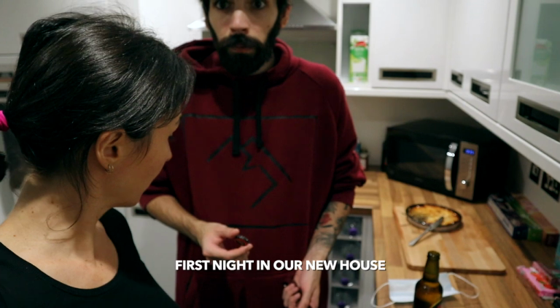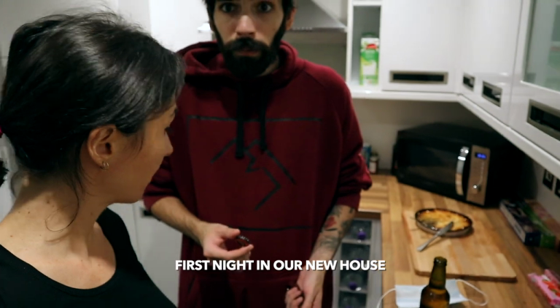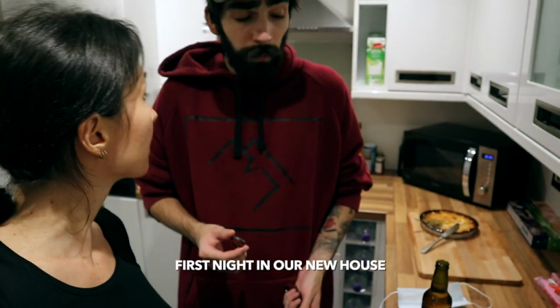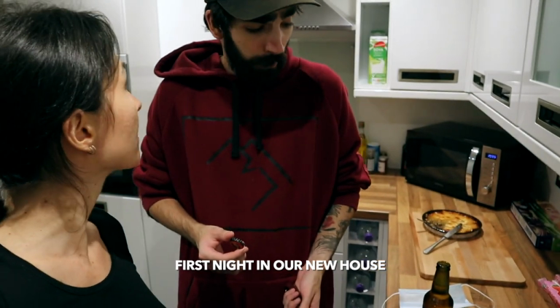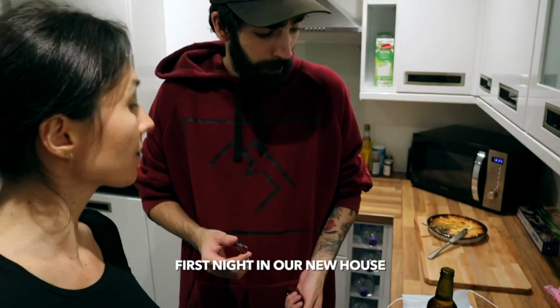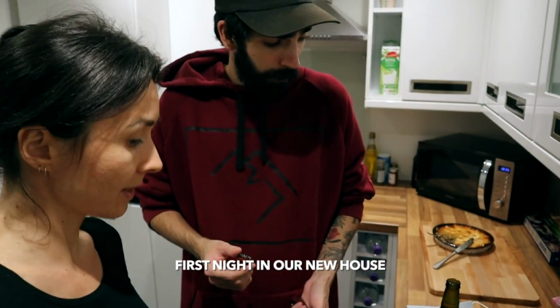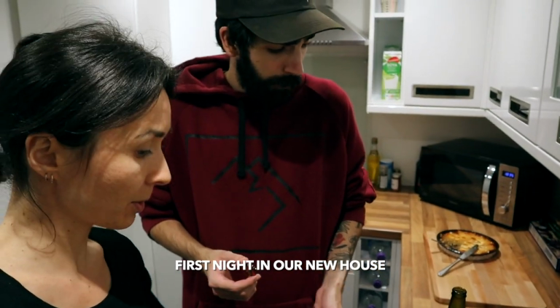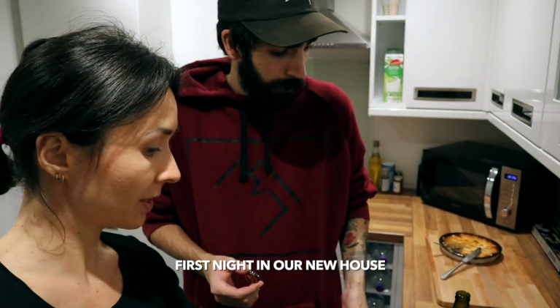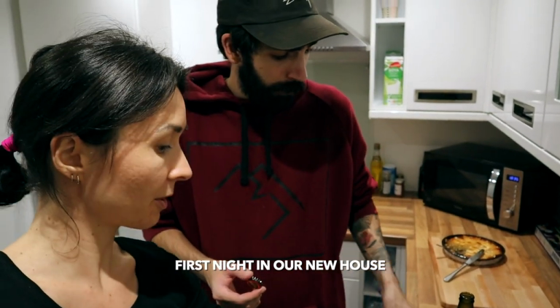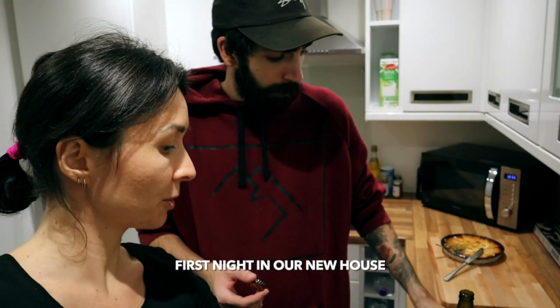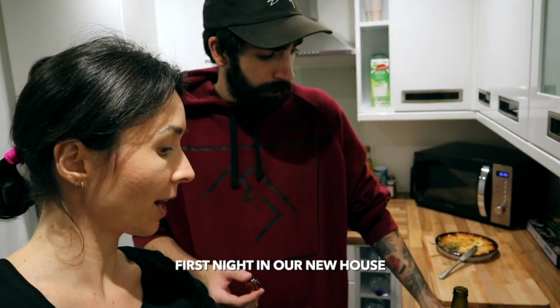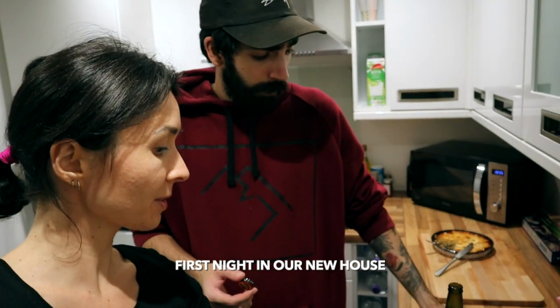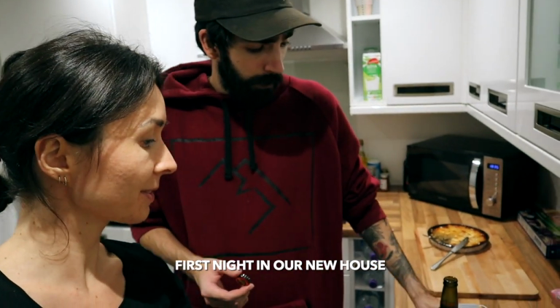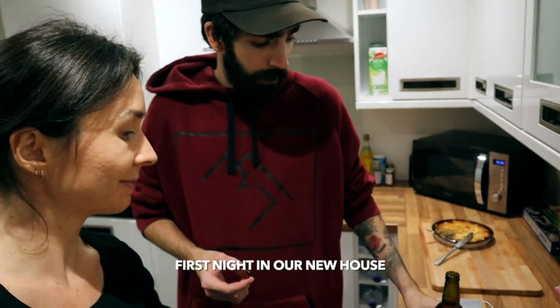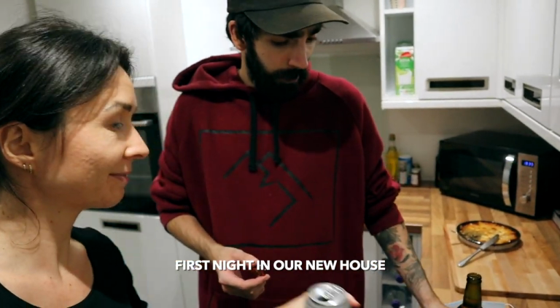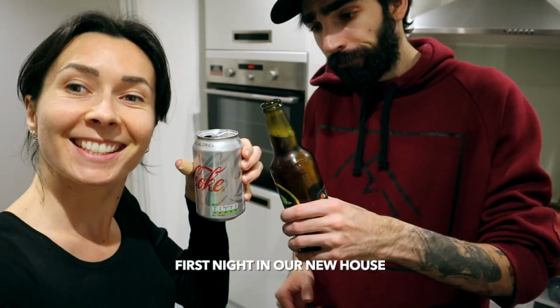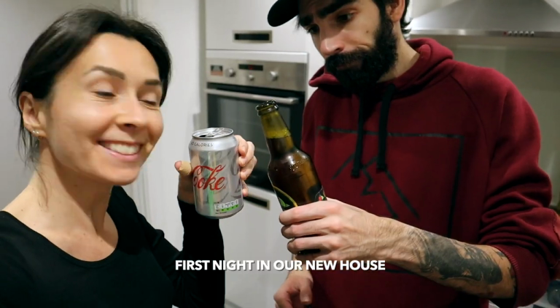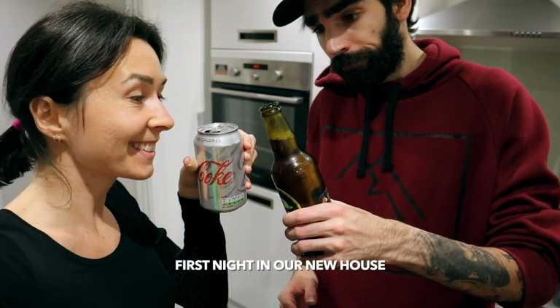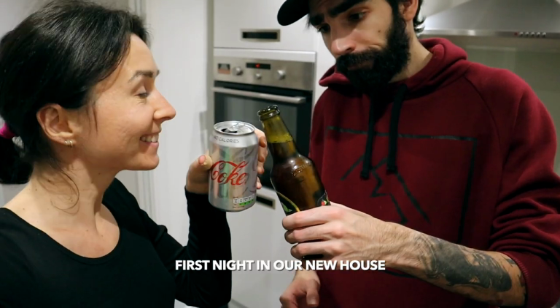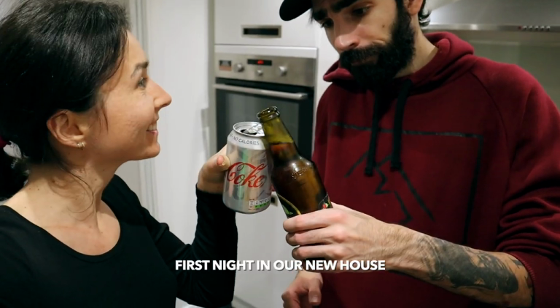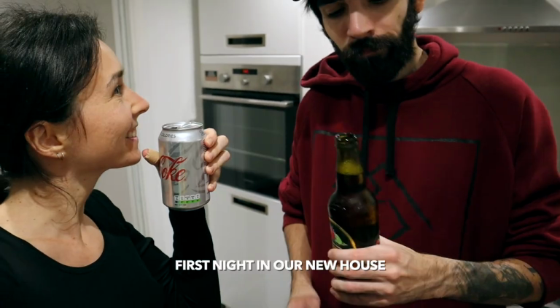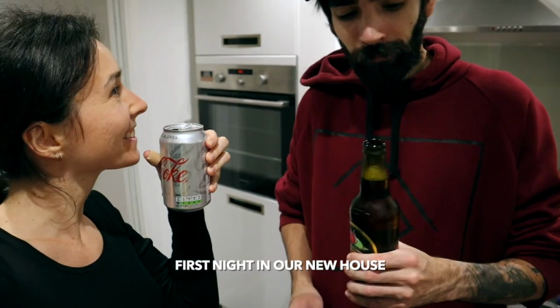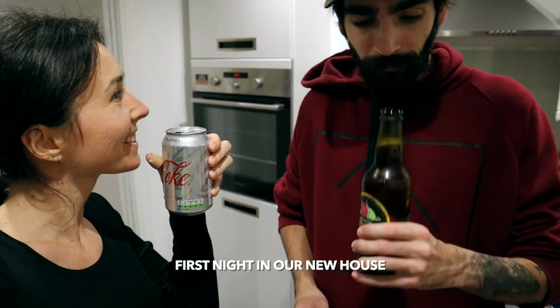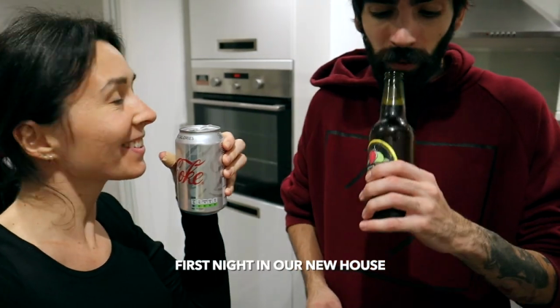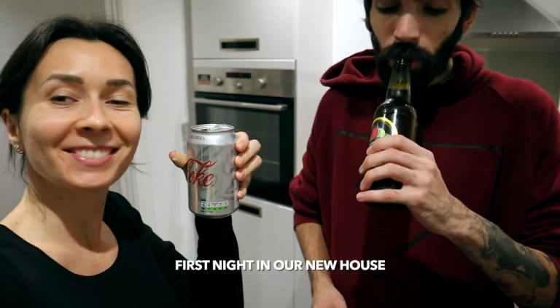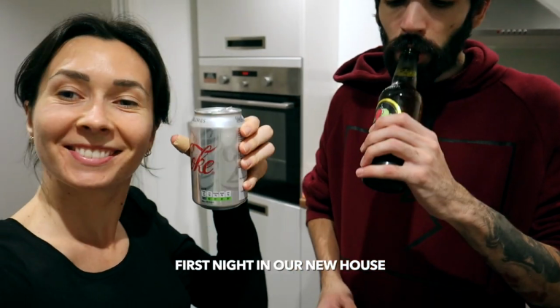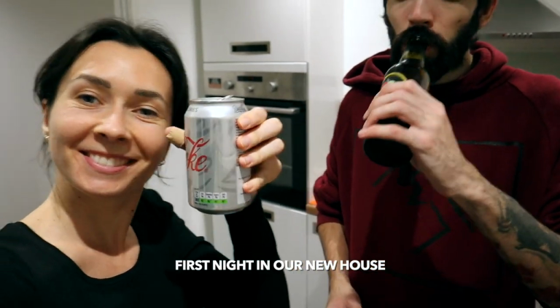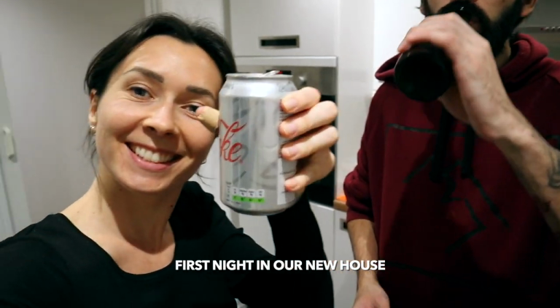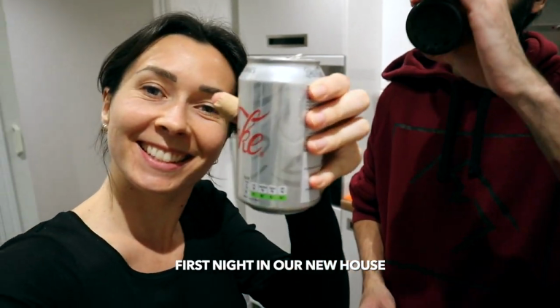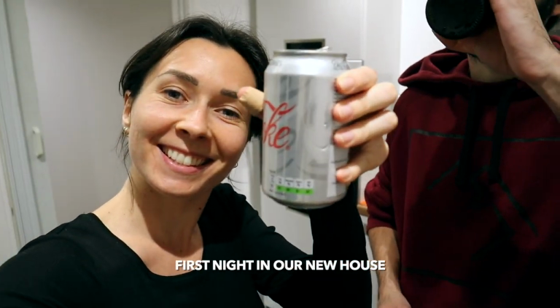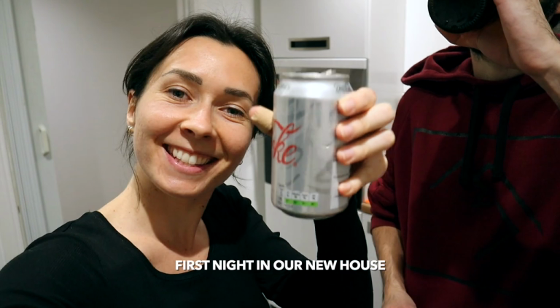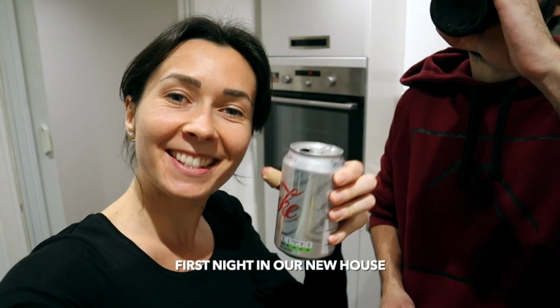And this is us celebrating our new house. Cheers! Cheers, love. Cheers, guys.